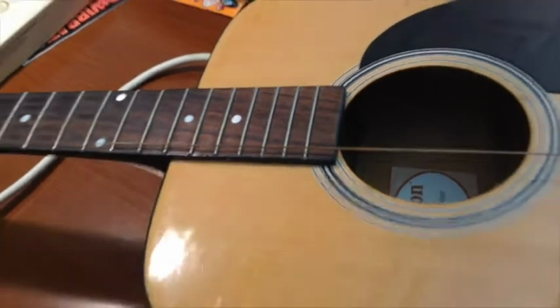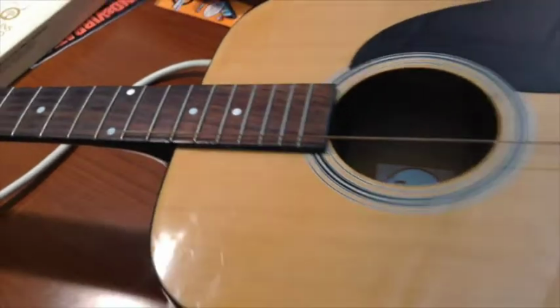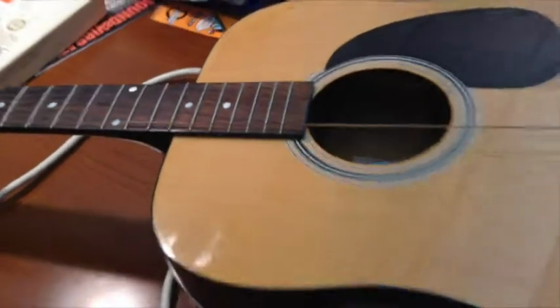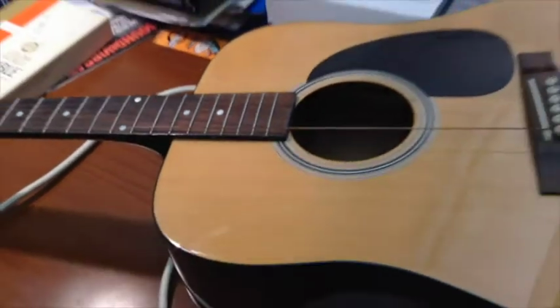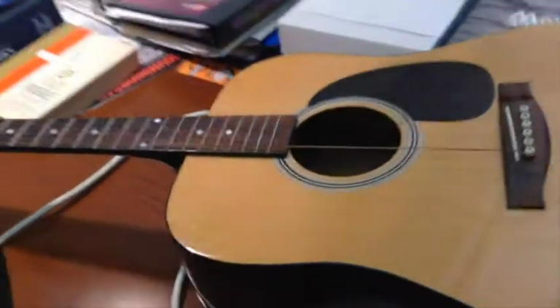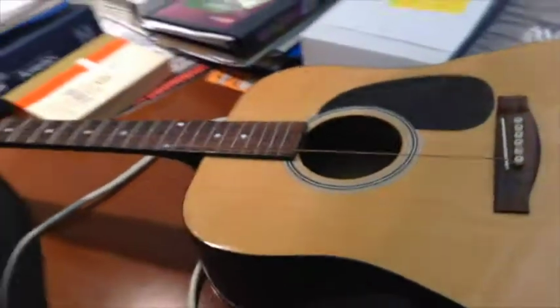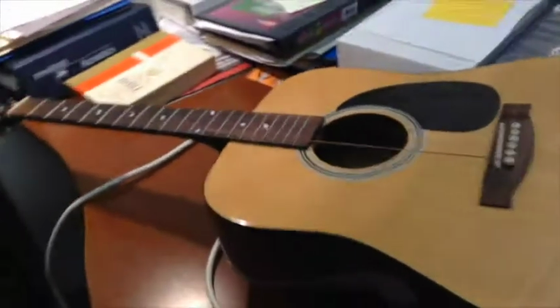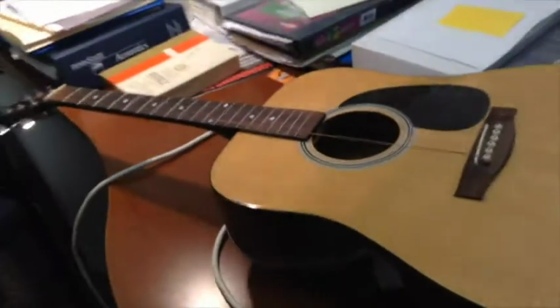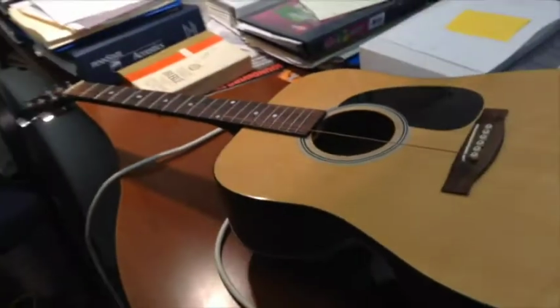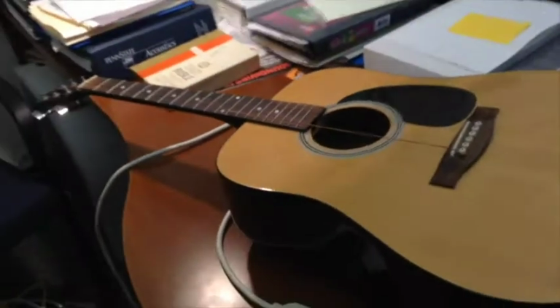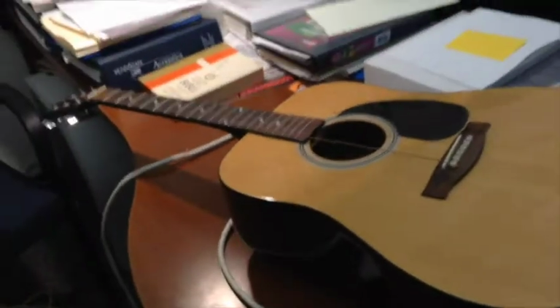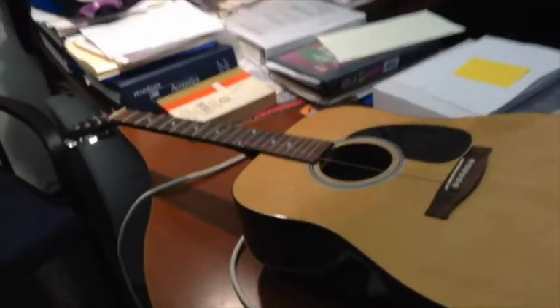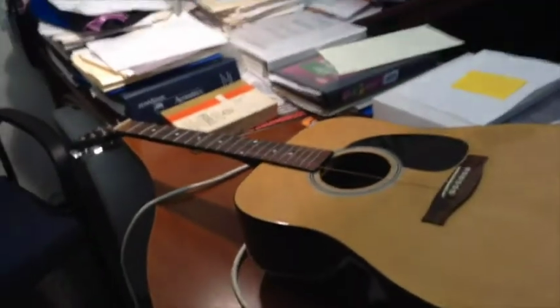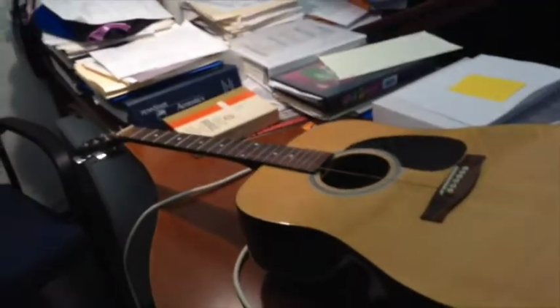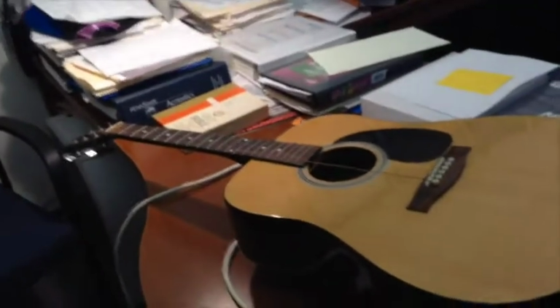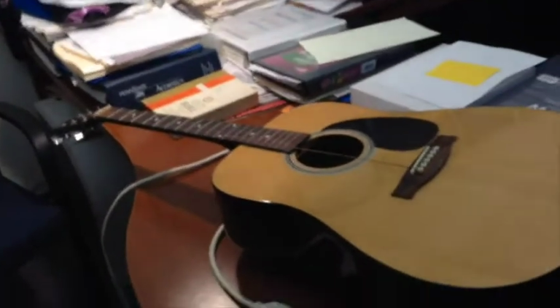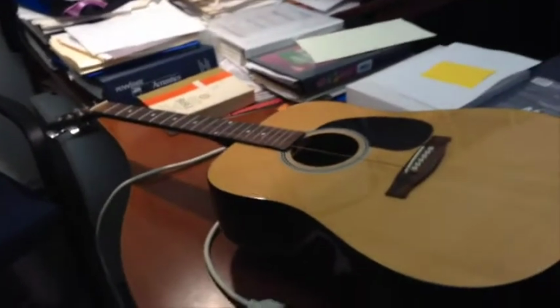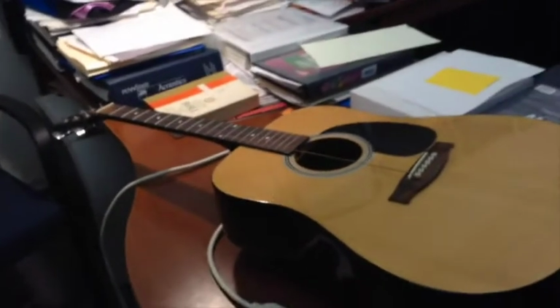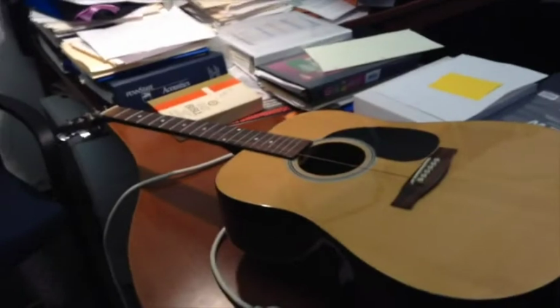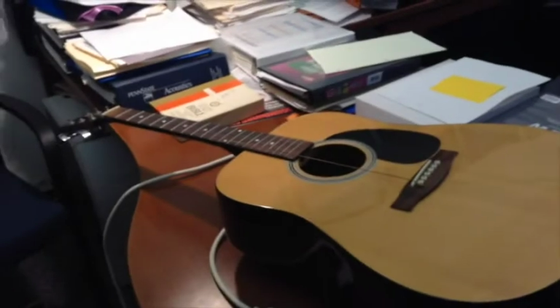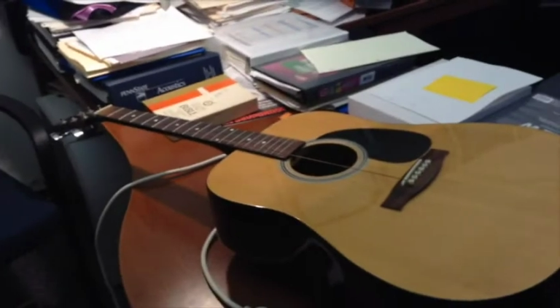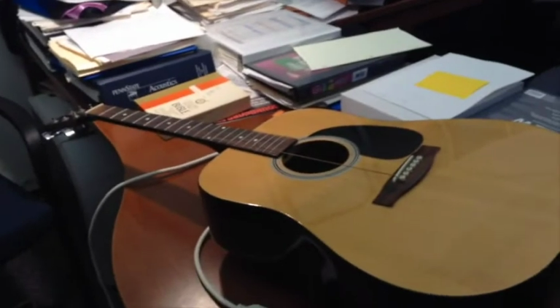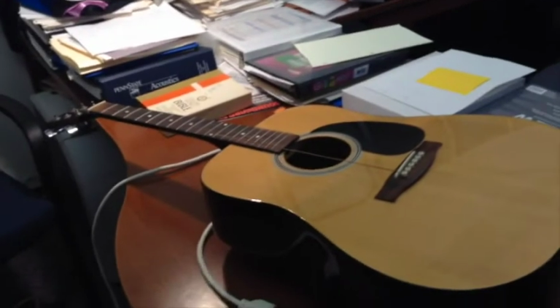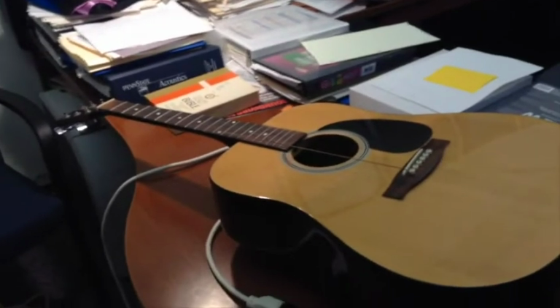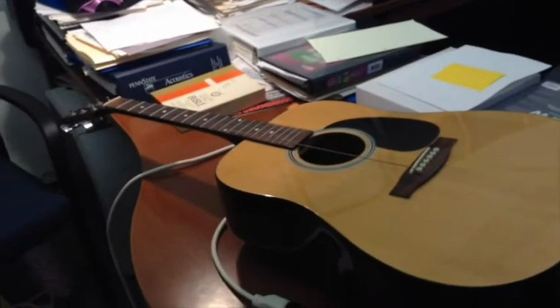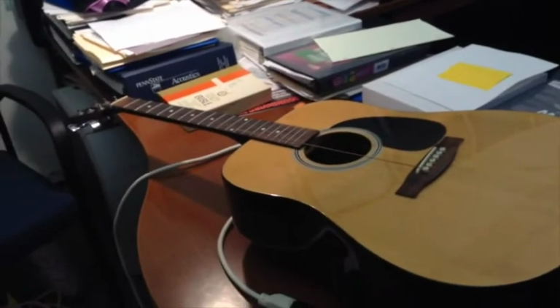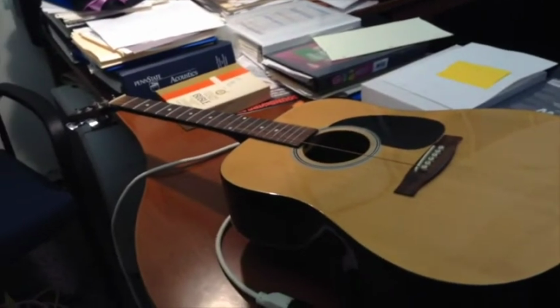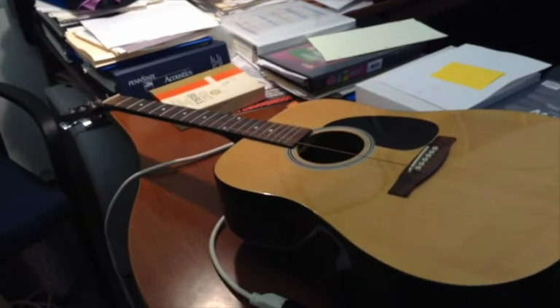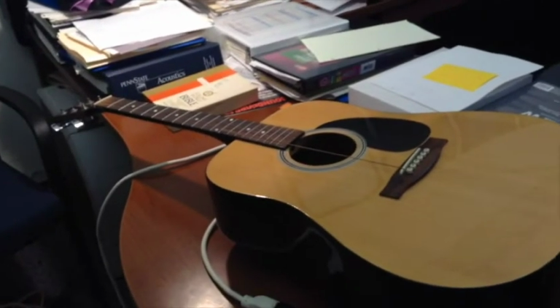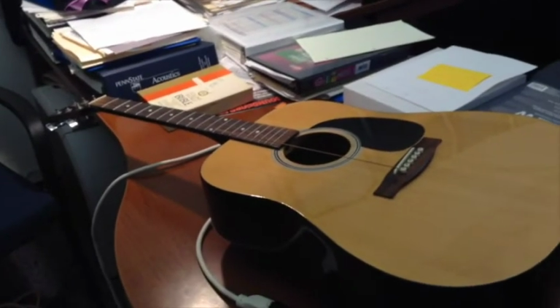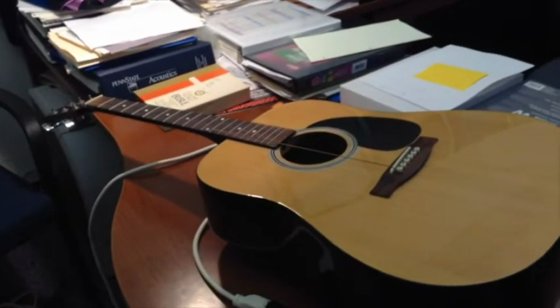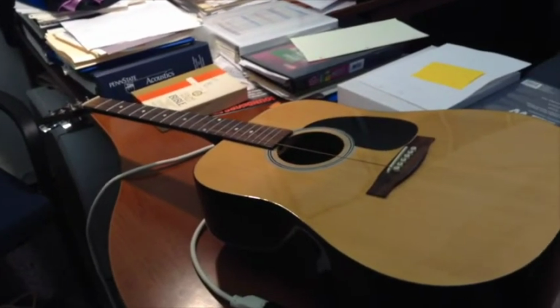Anyway, I just thought that was kind of fun. He brought the guitar in to show me, and I wanted to share it with the rest of you. Have fun!